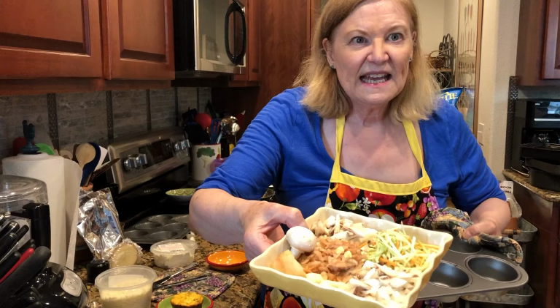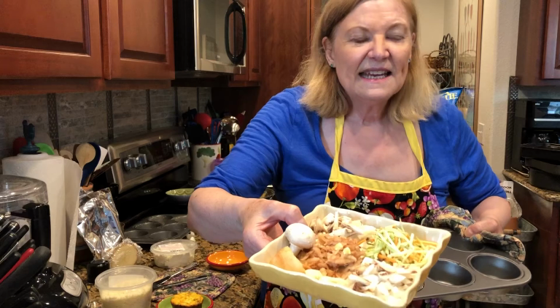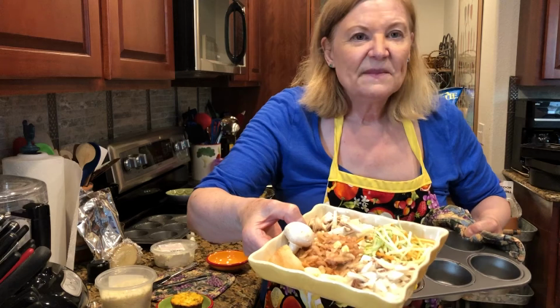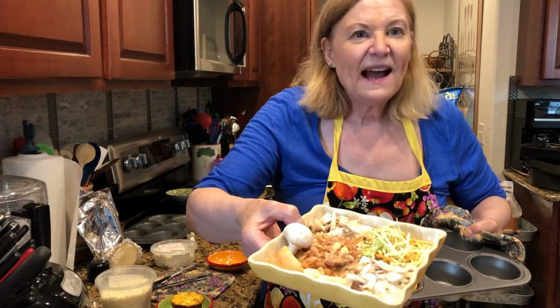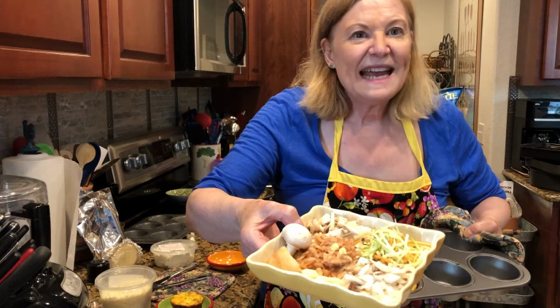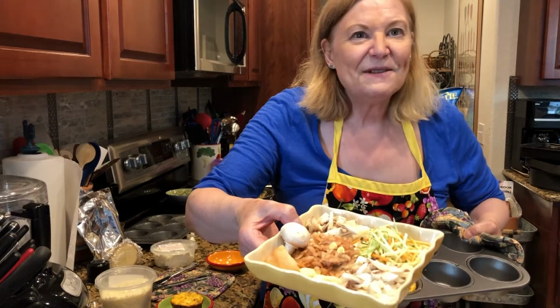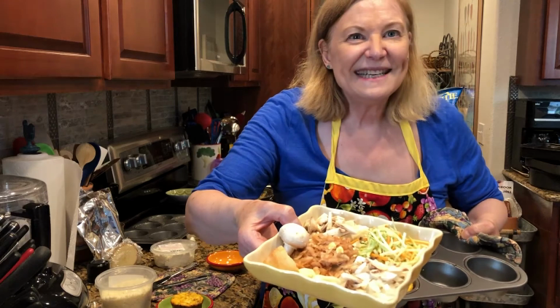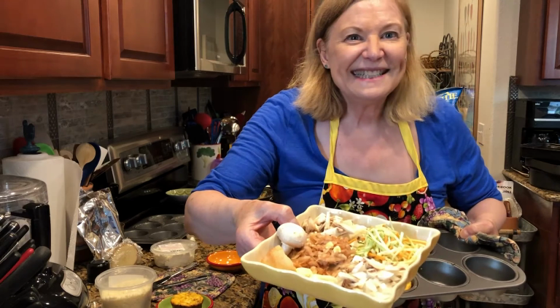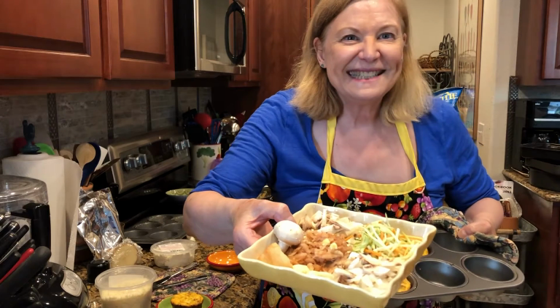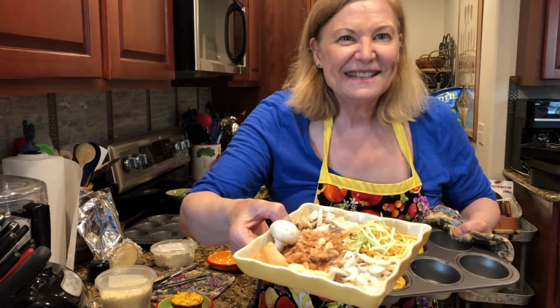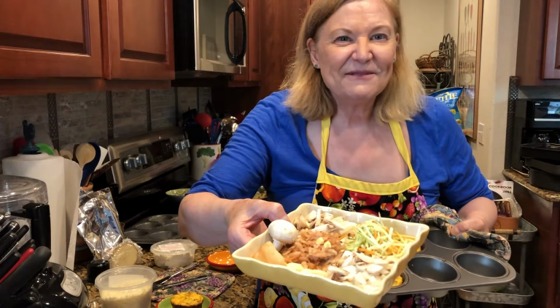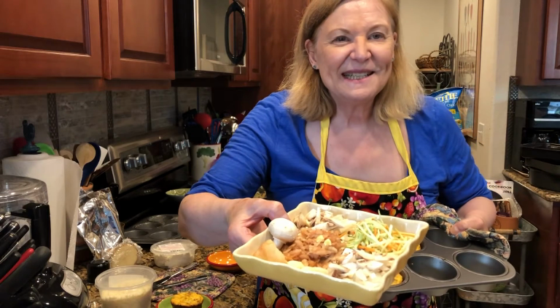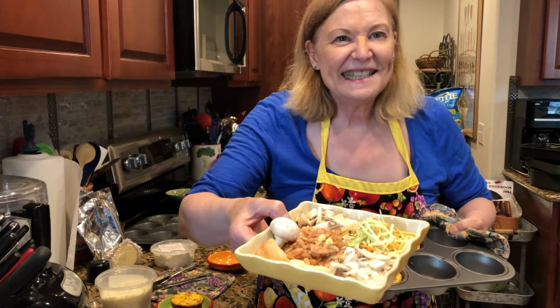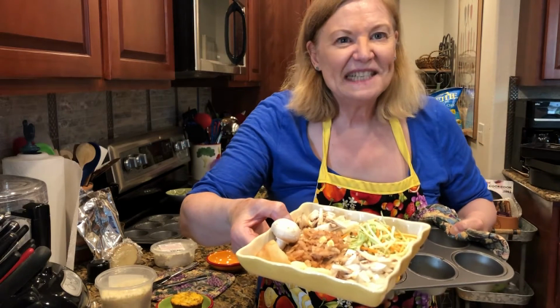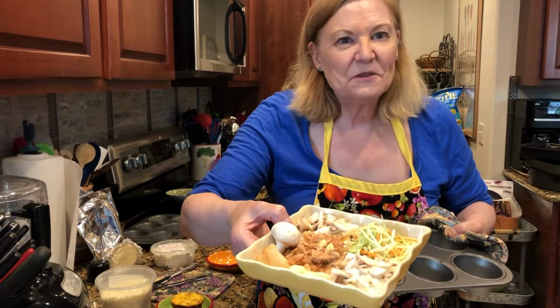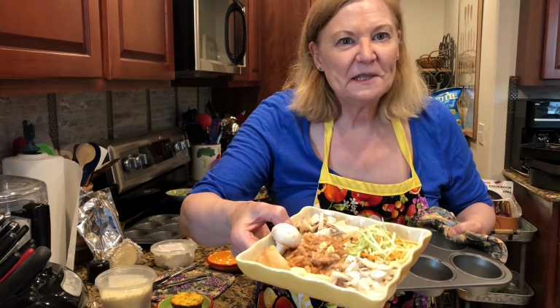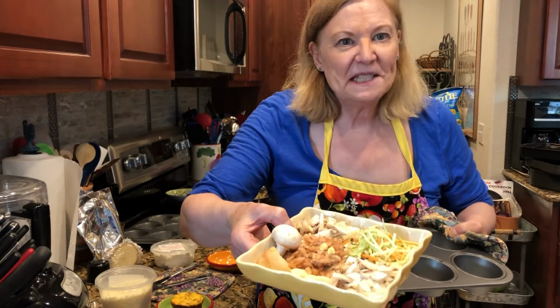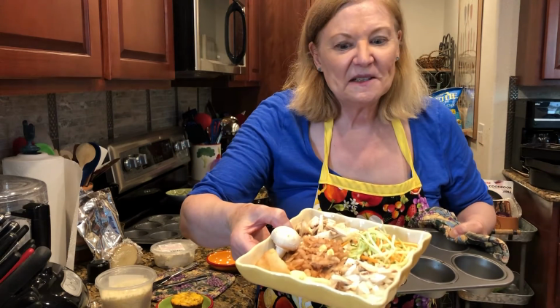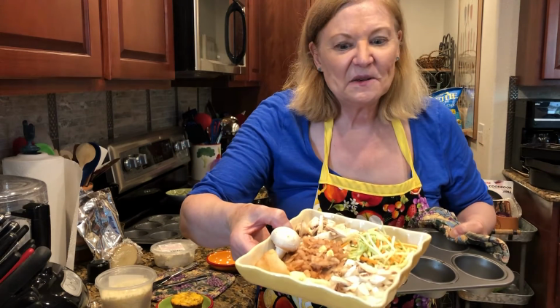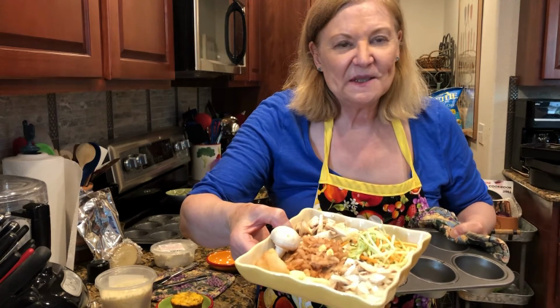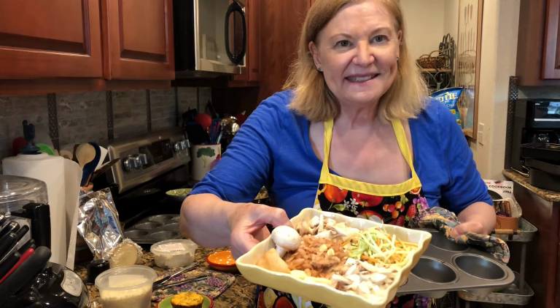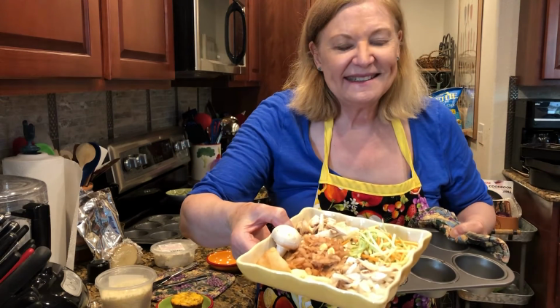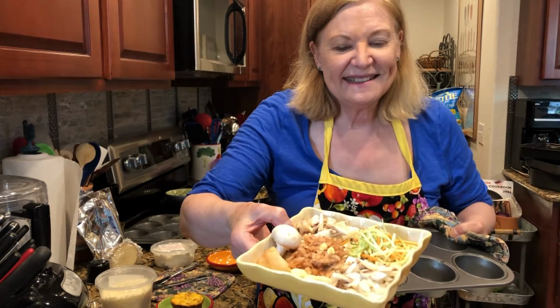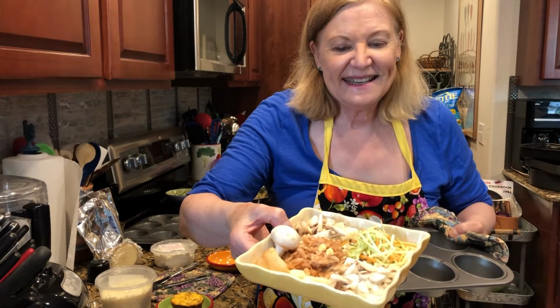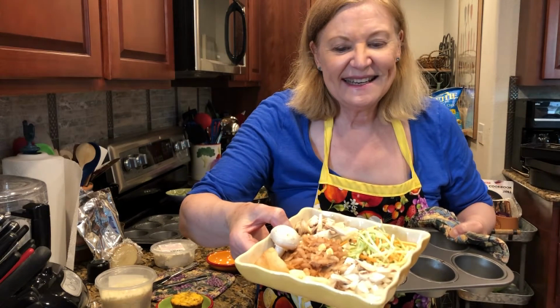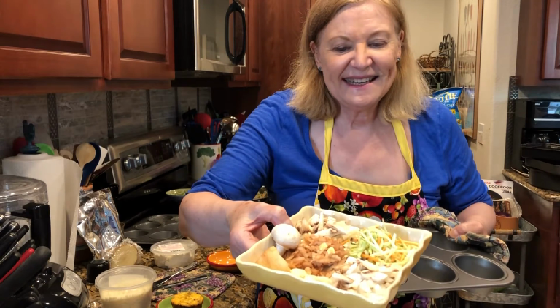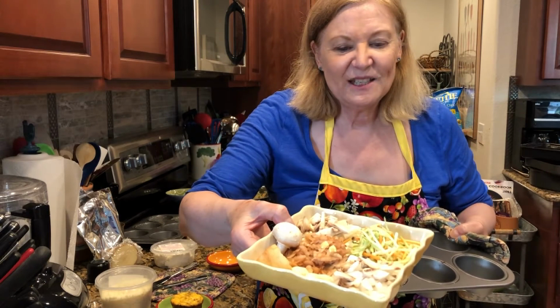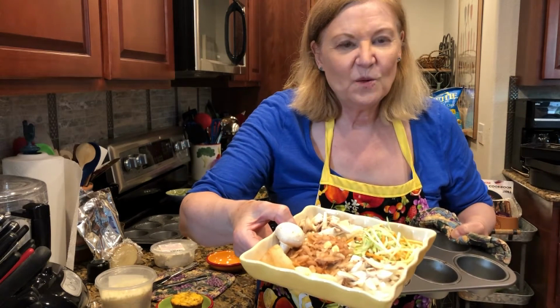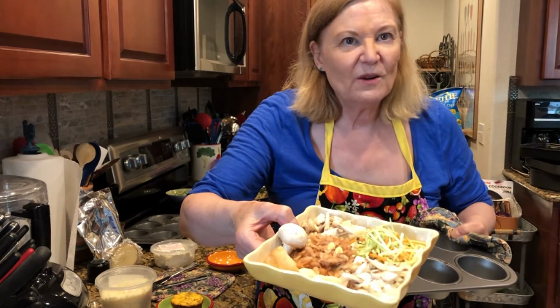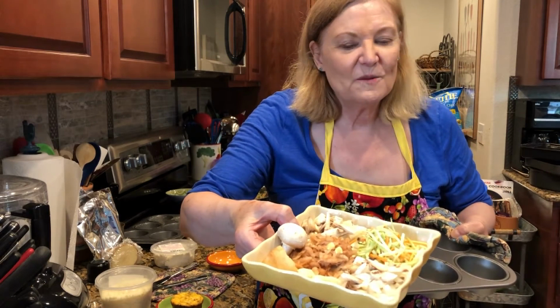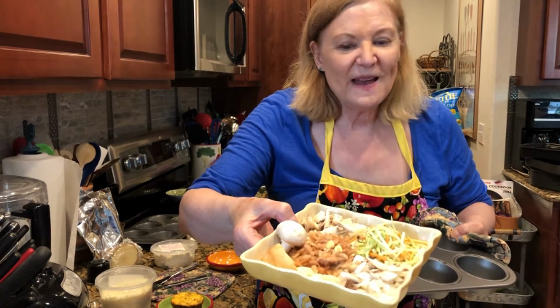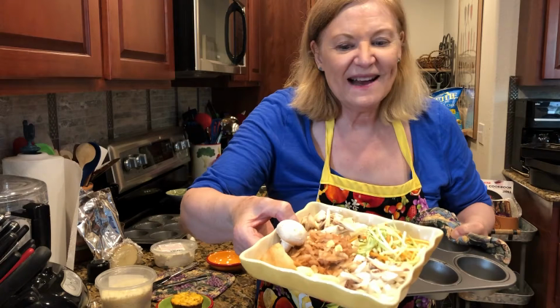Hi everyone, it's Get Real in the Kitchen with Deanna Olson, and welcome back.